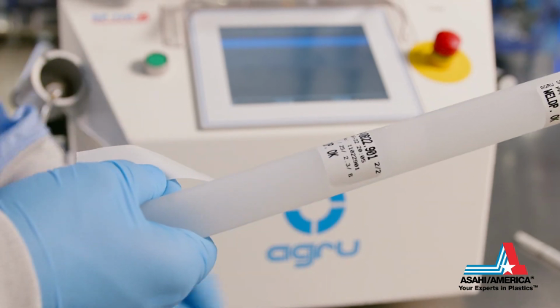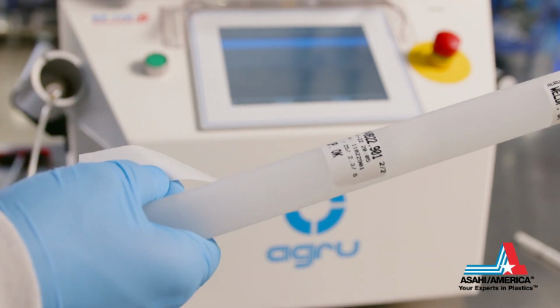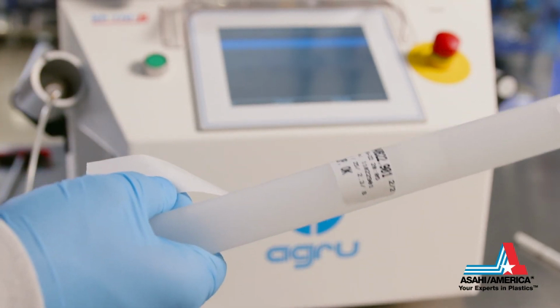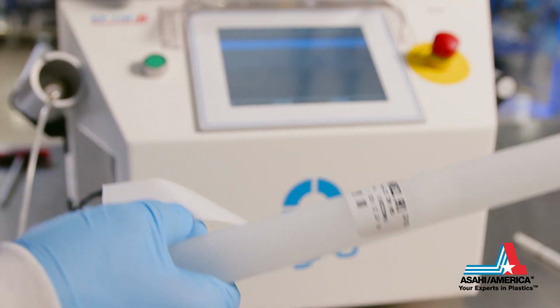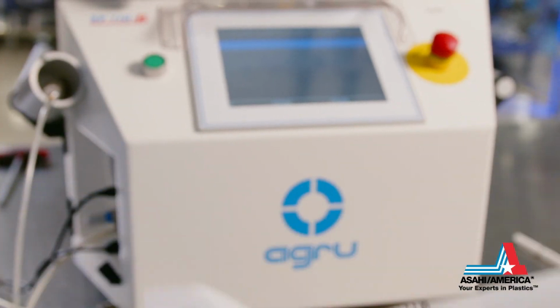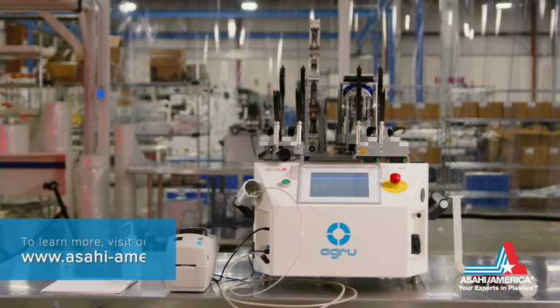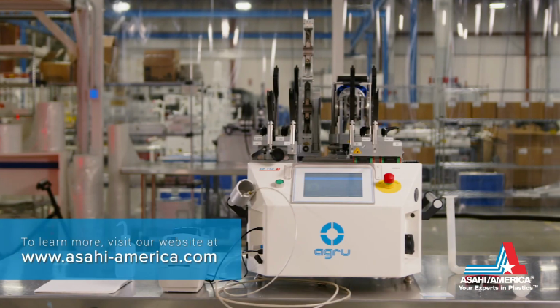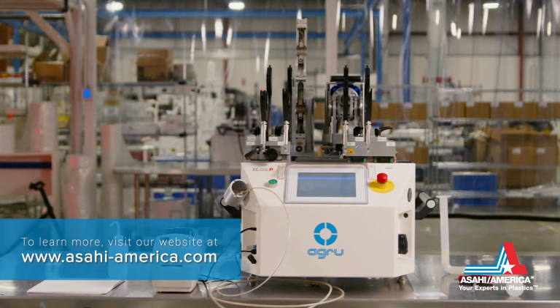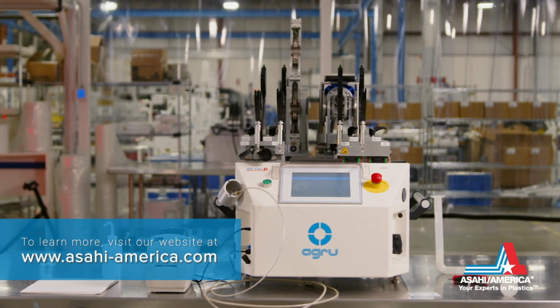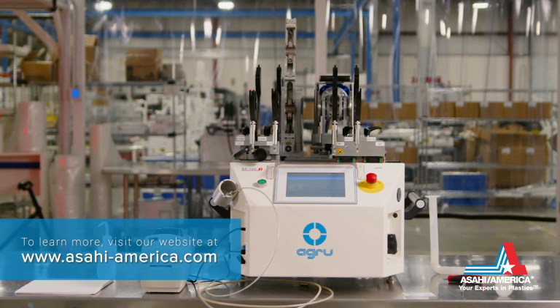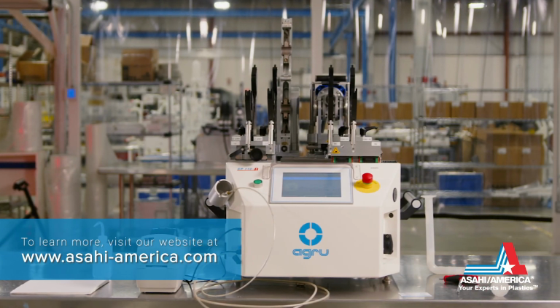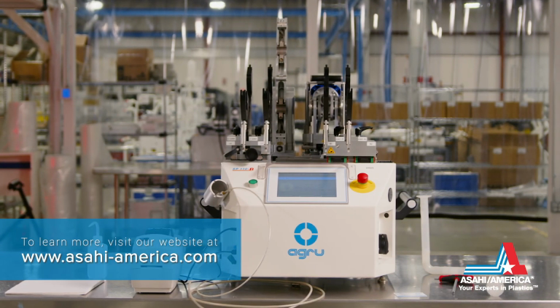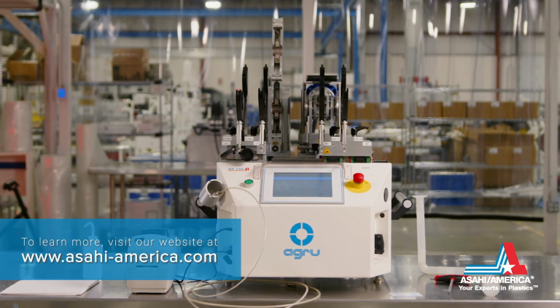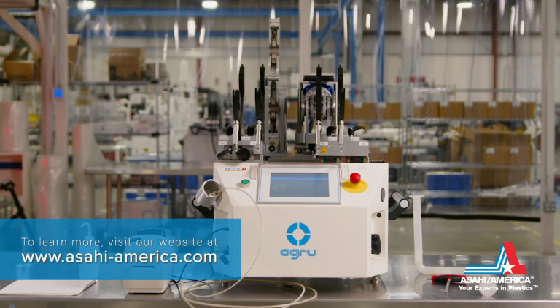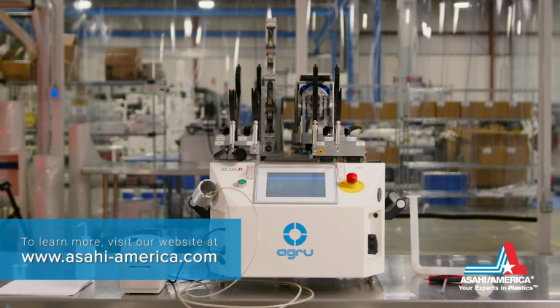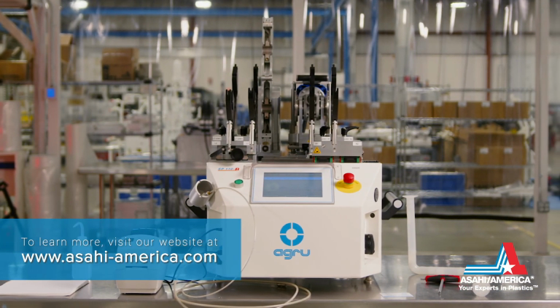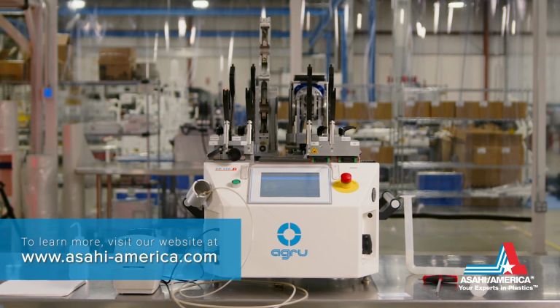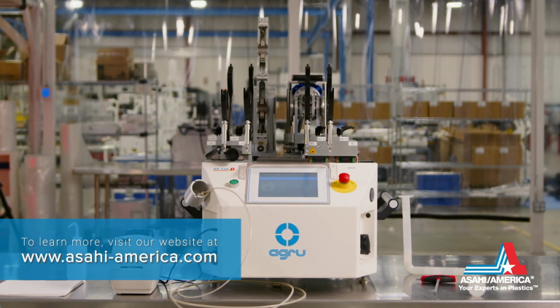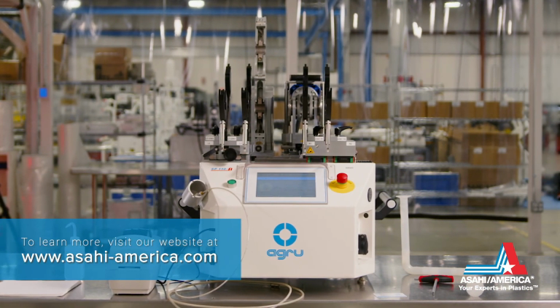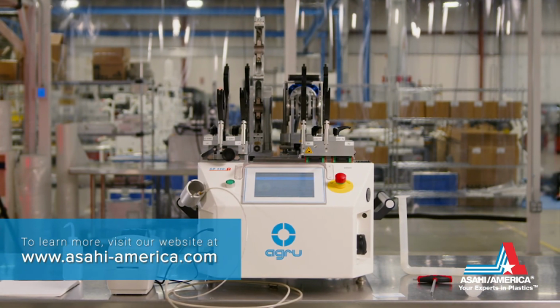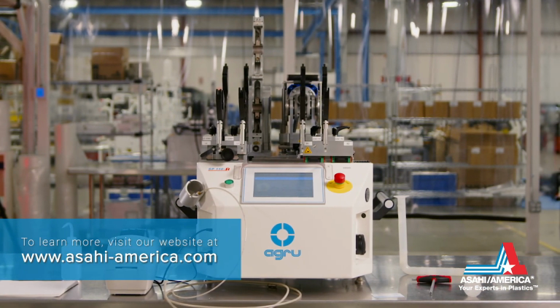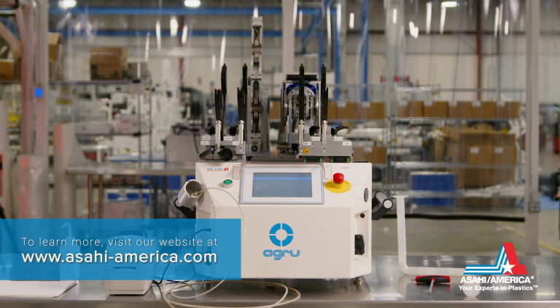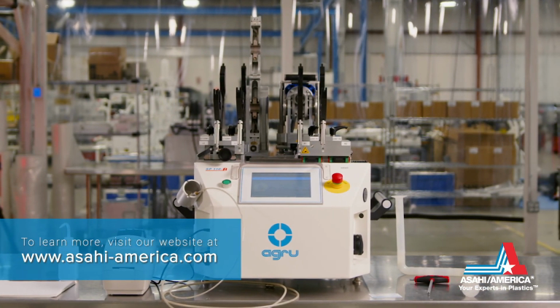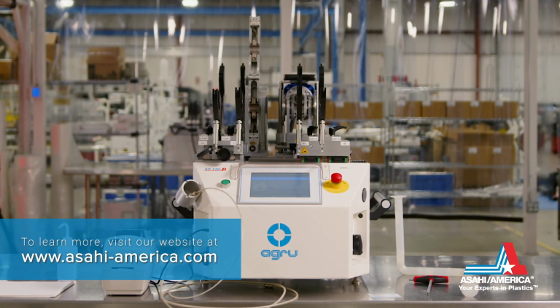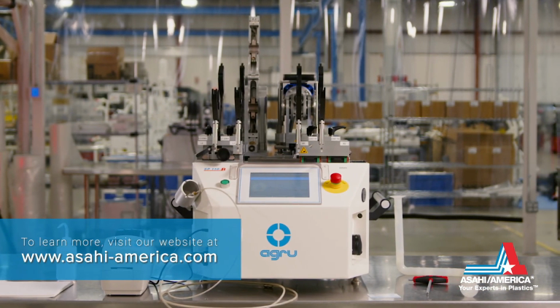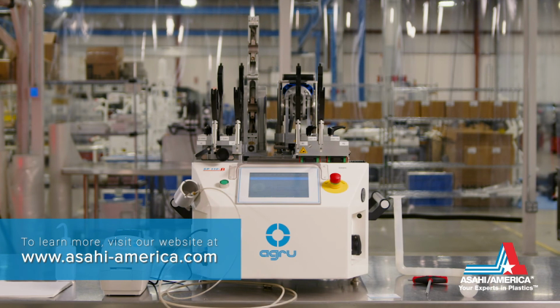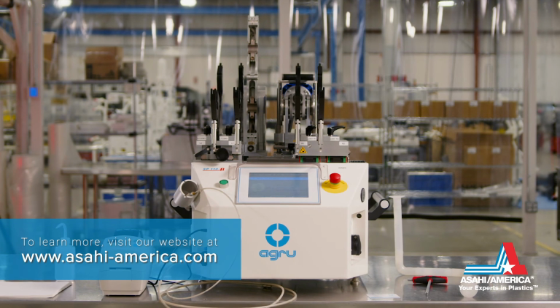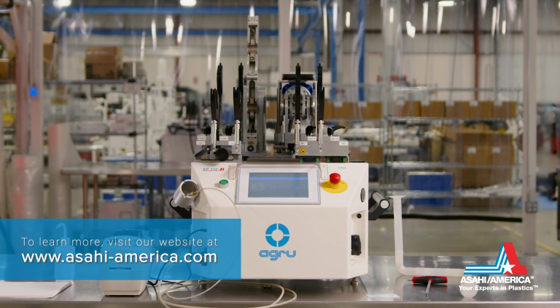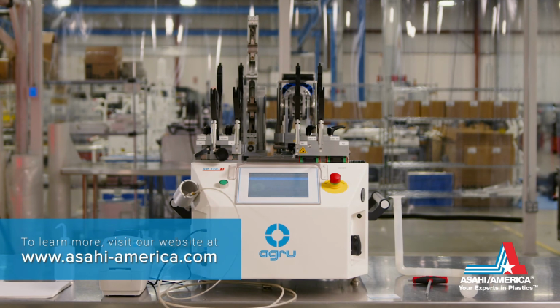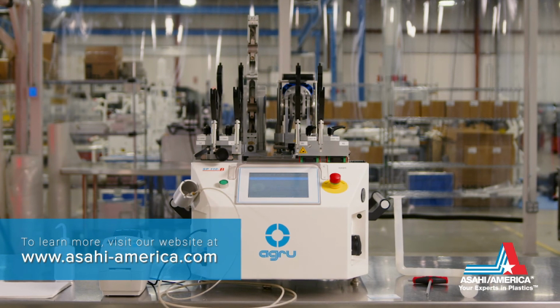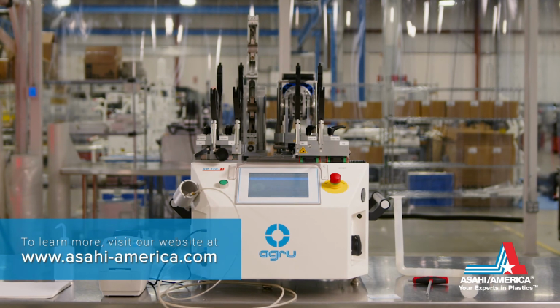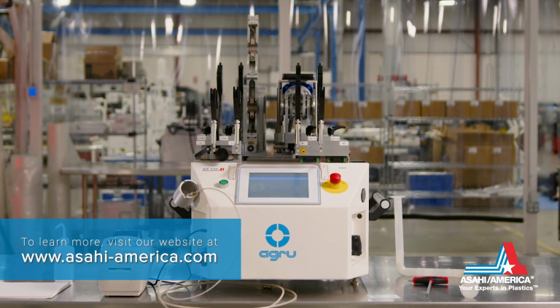To learn more, visit www.asahi-america.com.